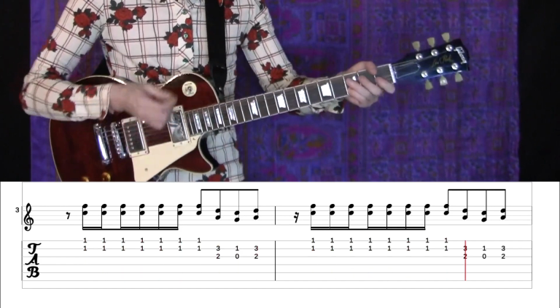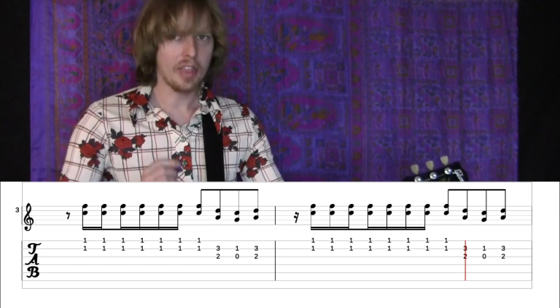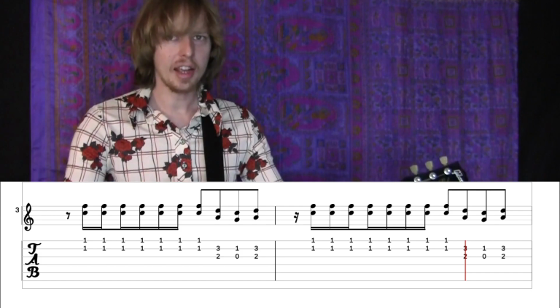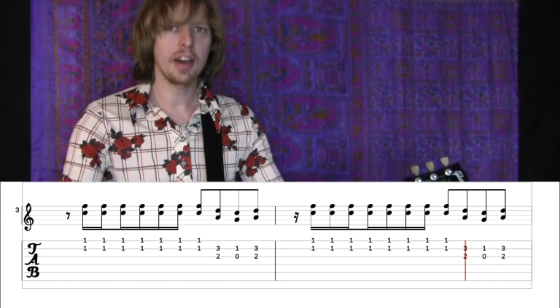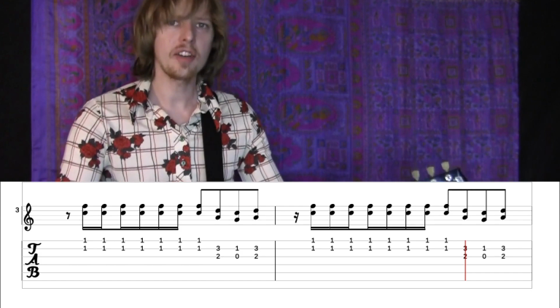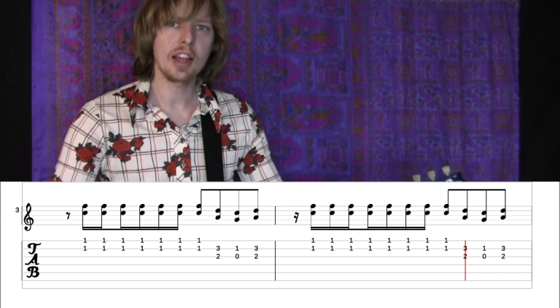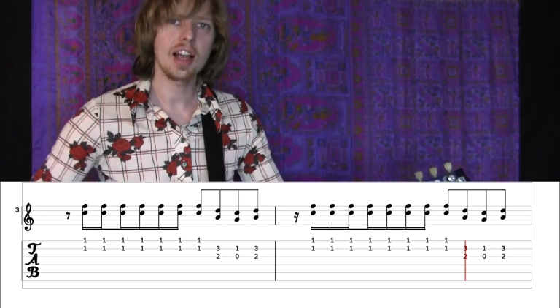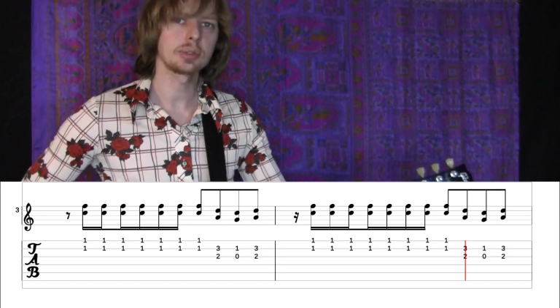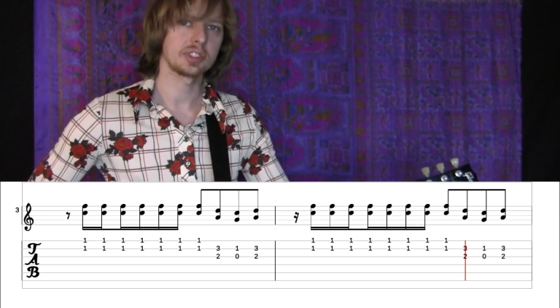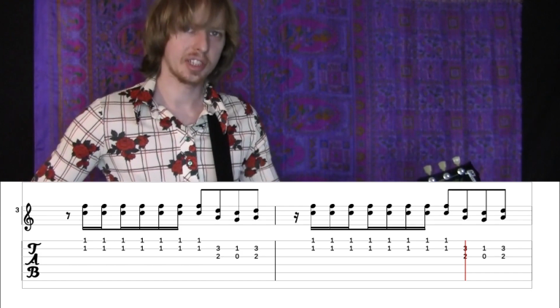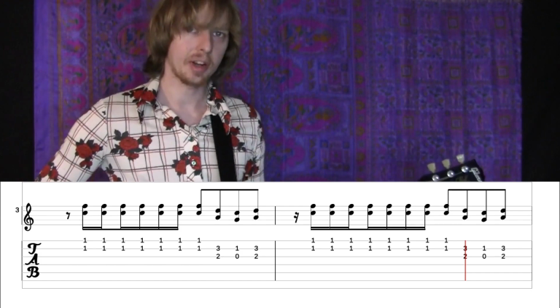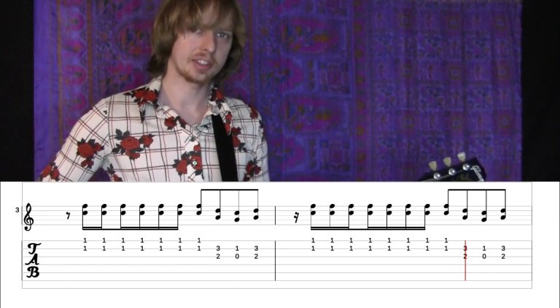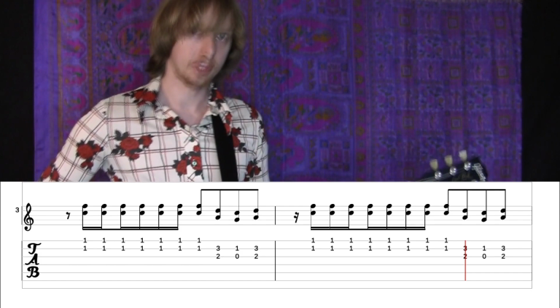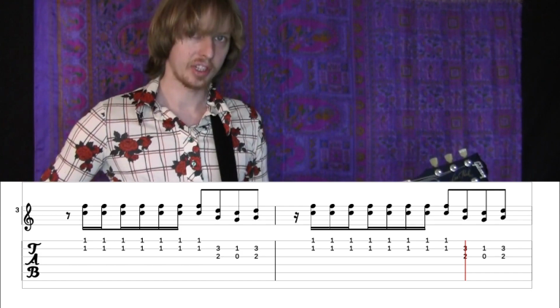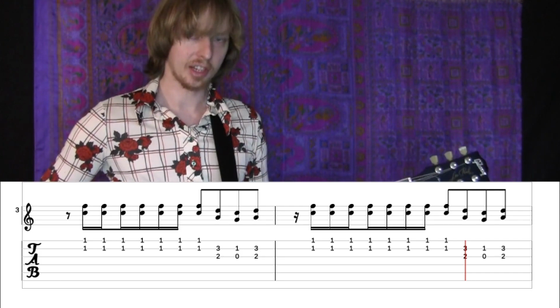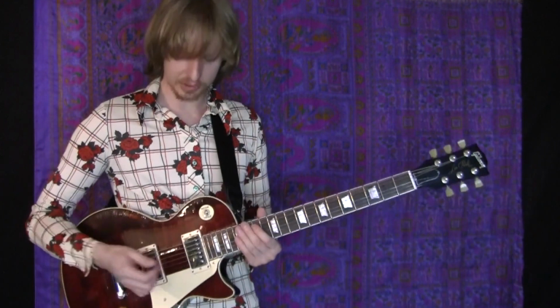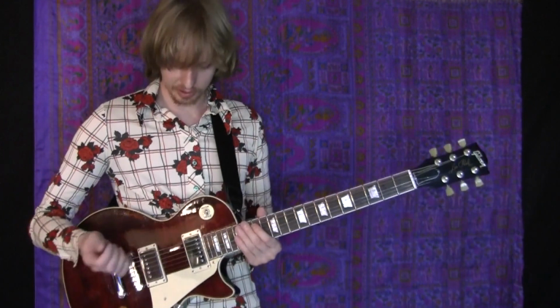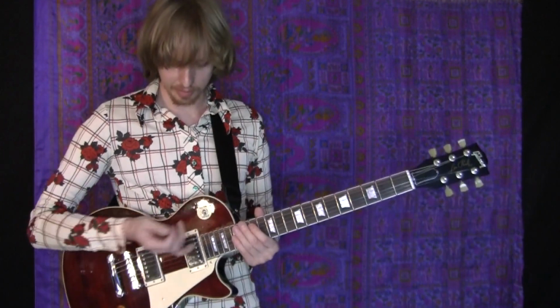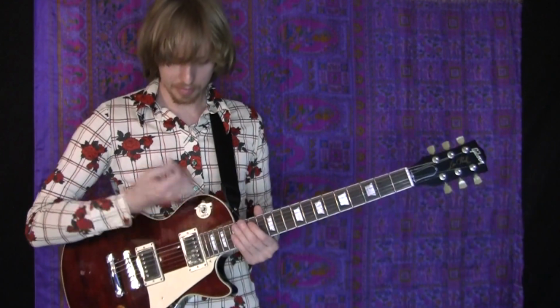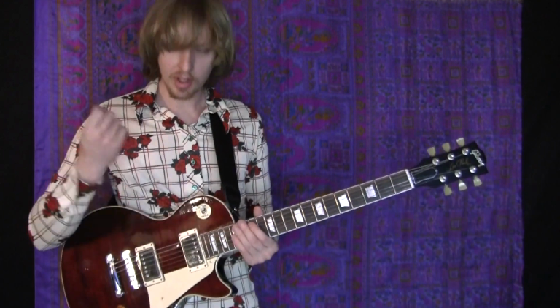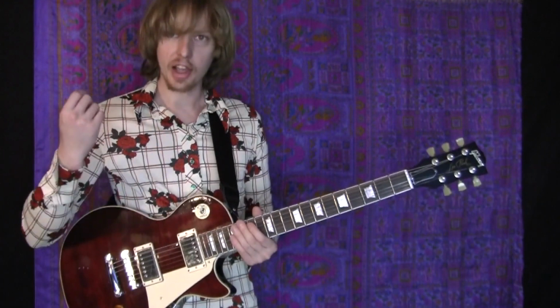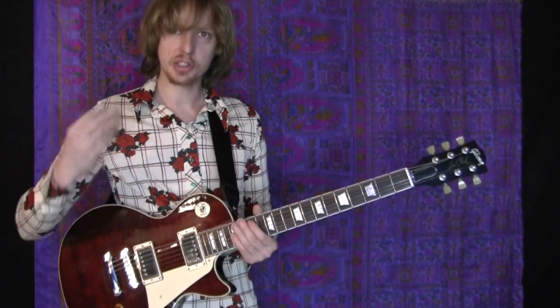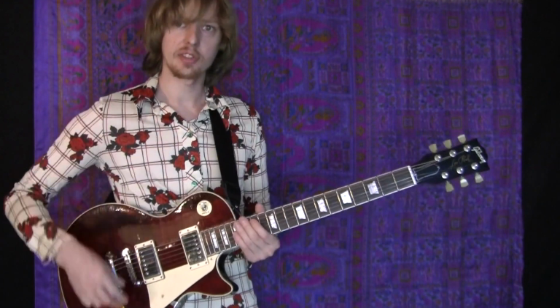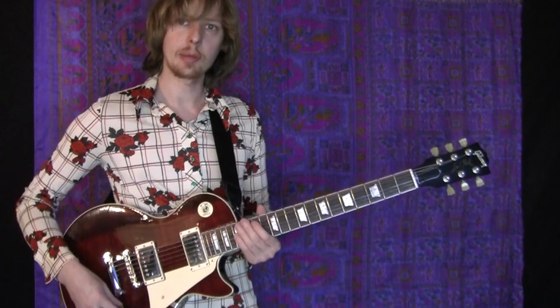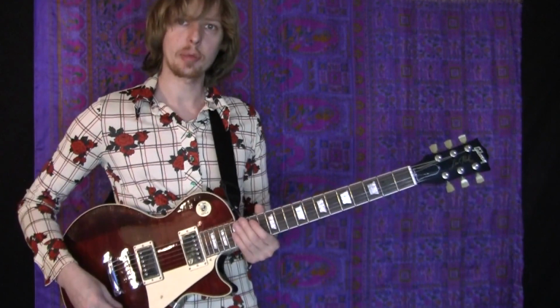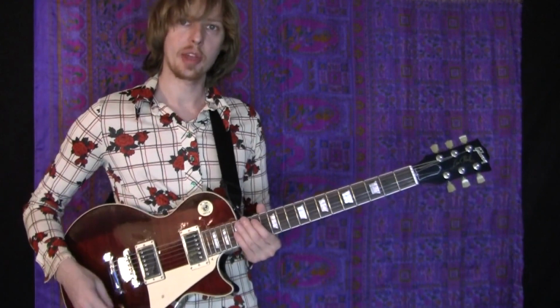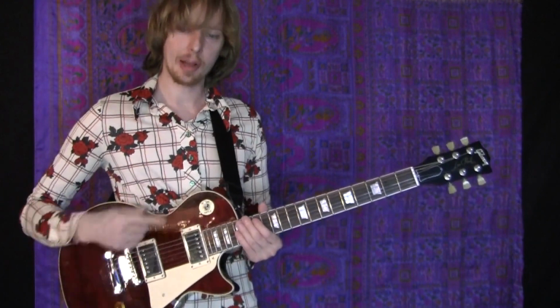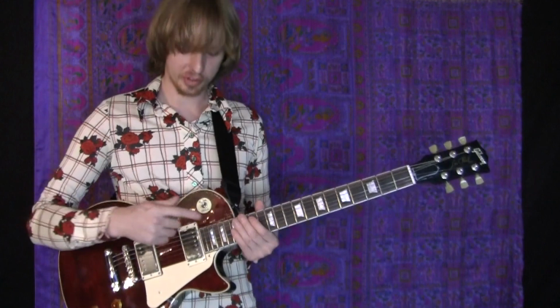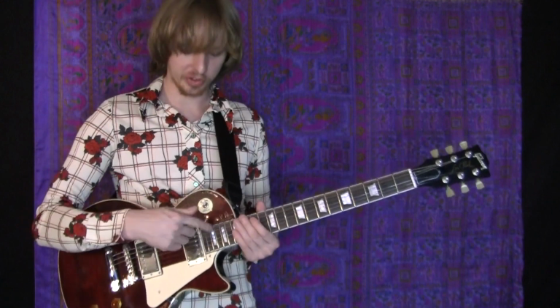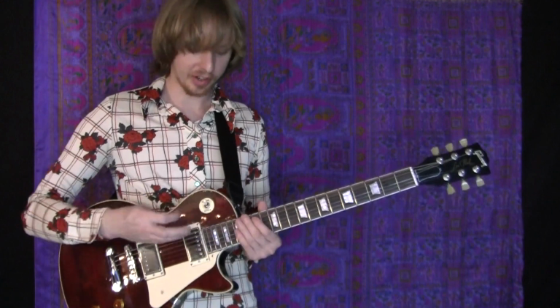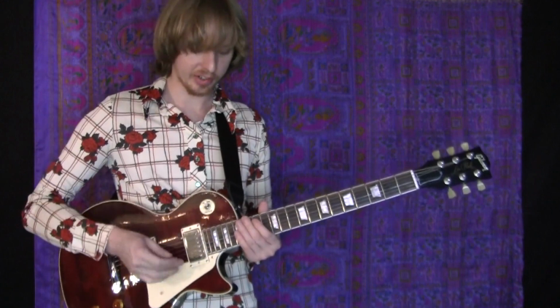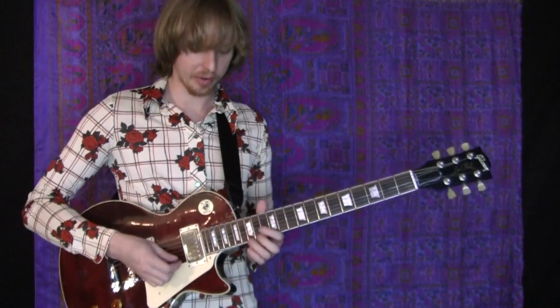I cut off that last one to get ready to do the guitar solo. I usually flip up the pickup to a darker tone.